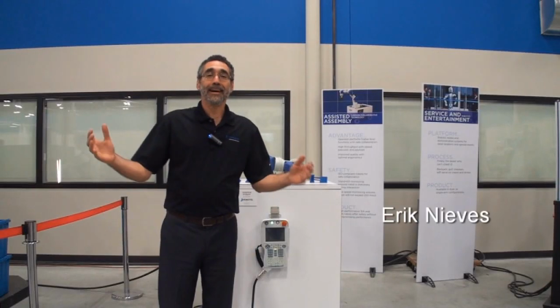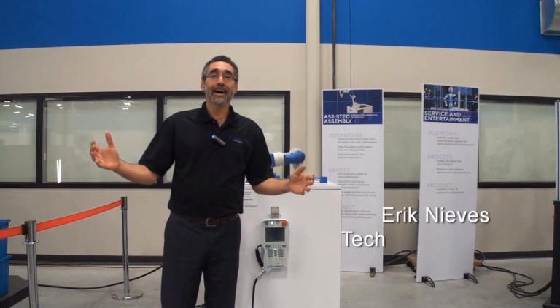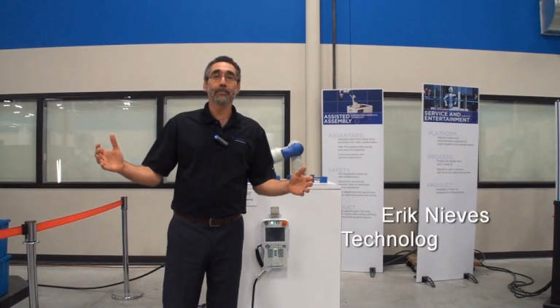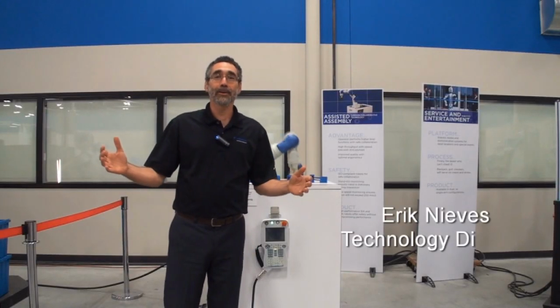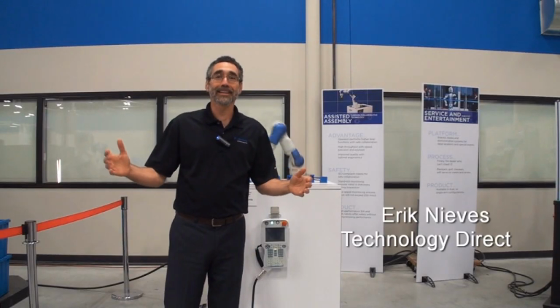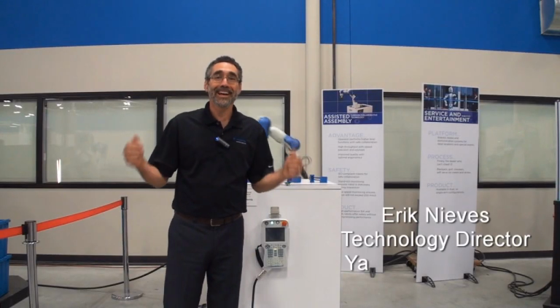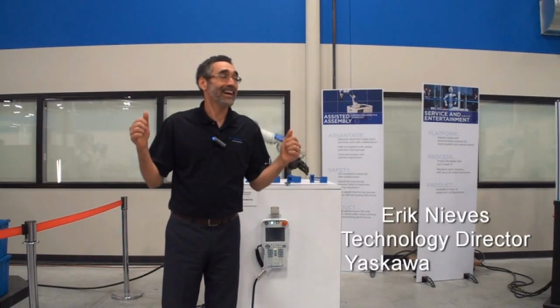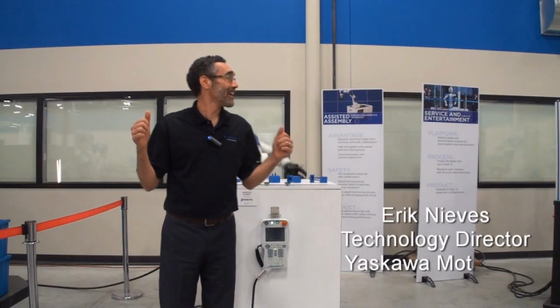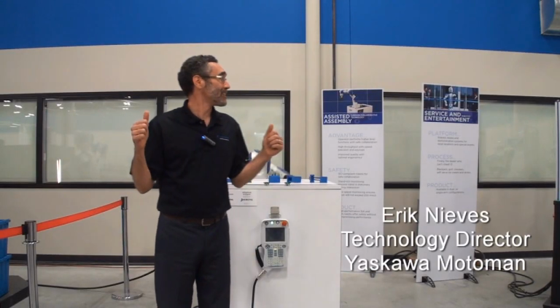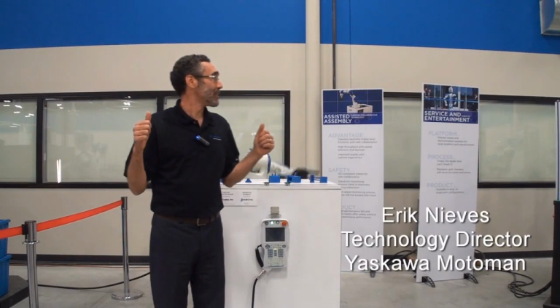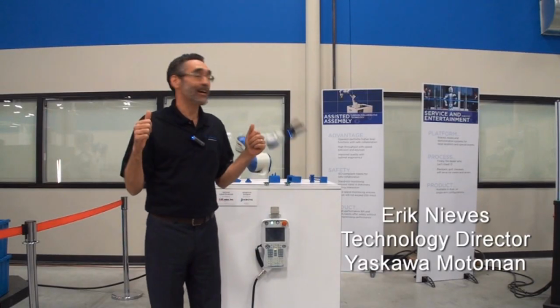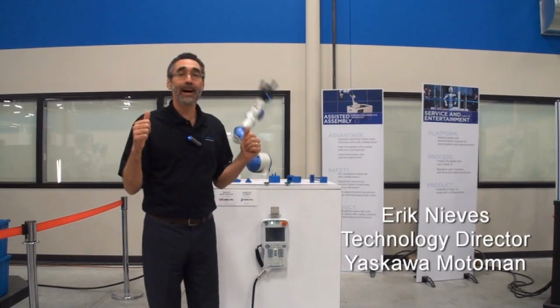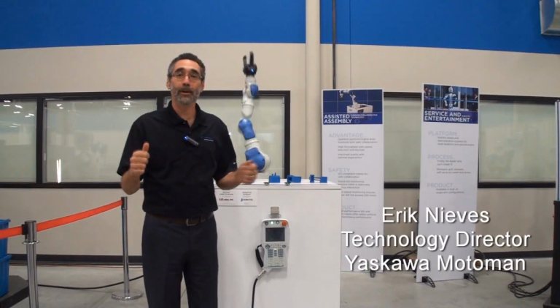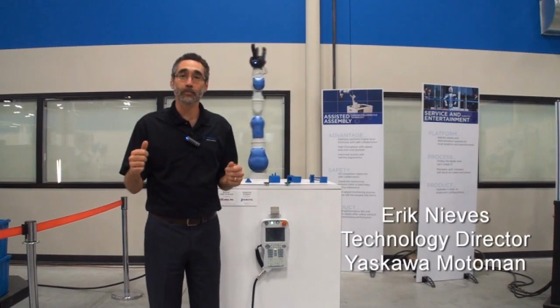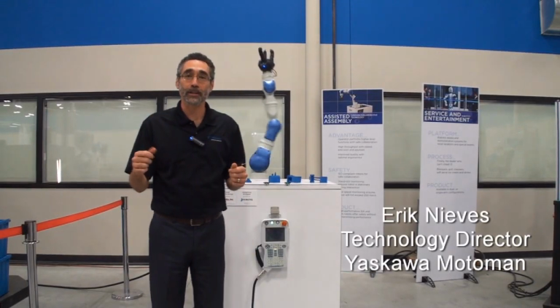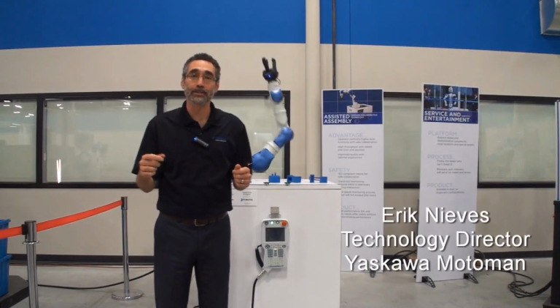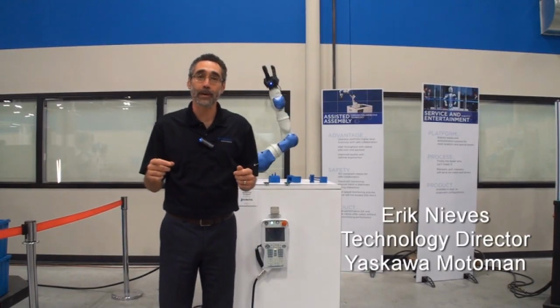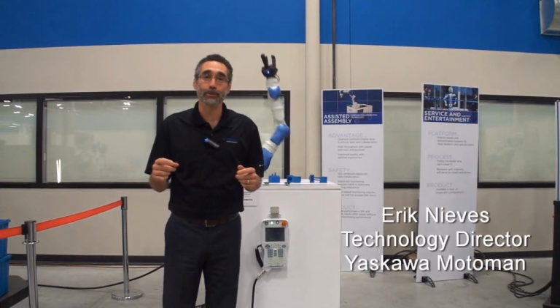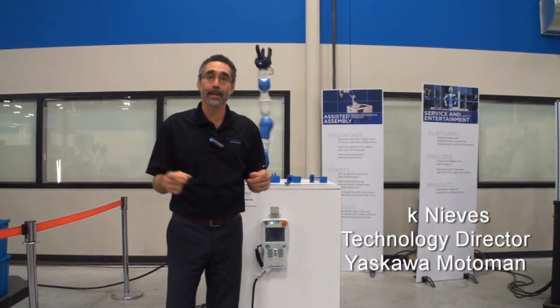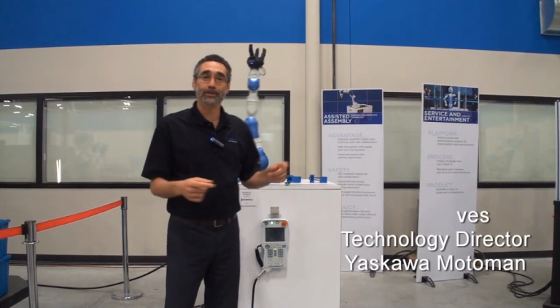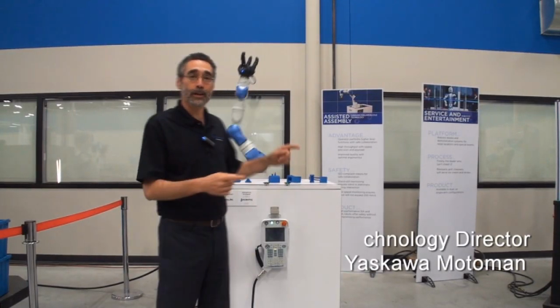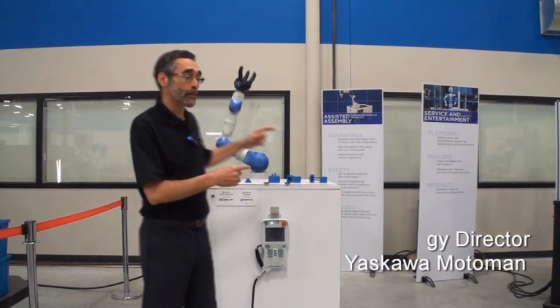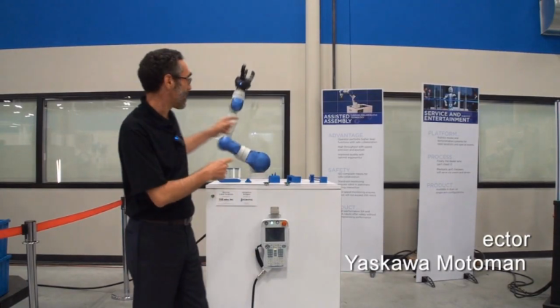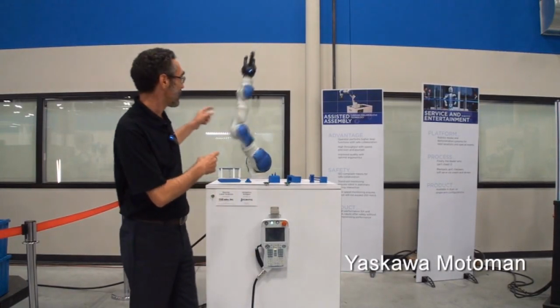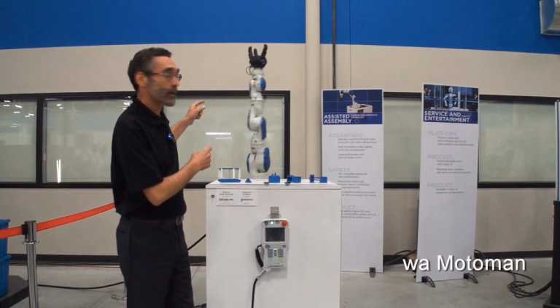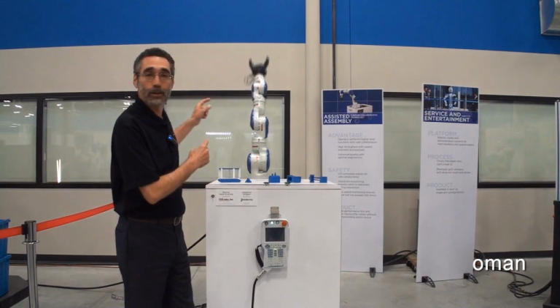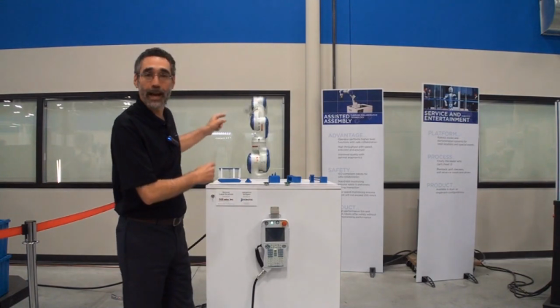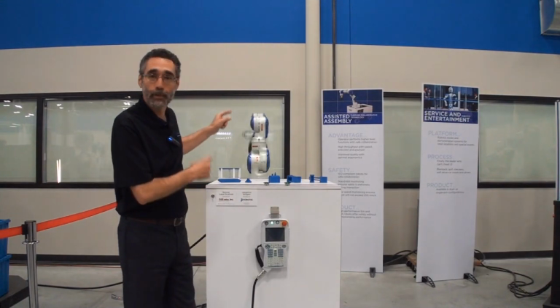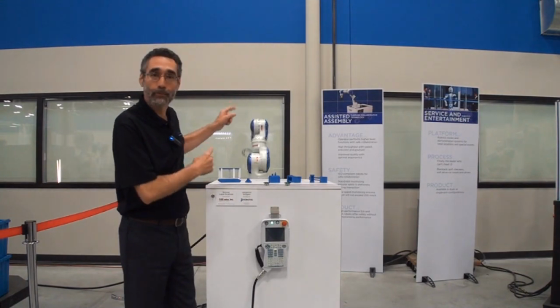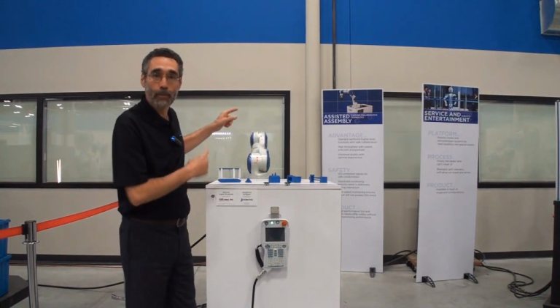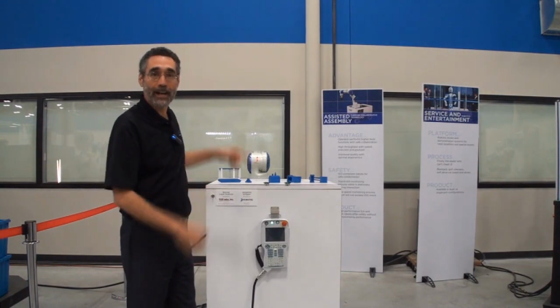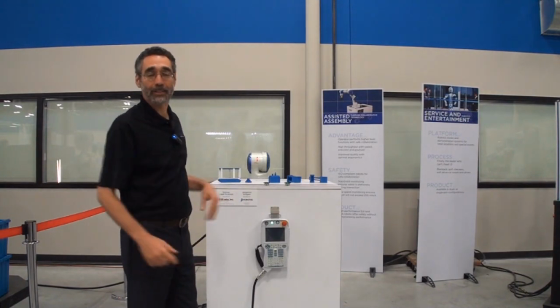Hi, I'm Eric, and I wanted to spend a little time with you today talking about collaborative robotics.